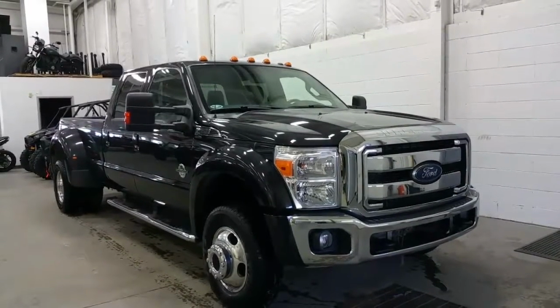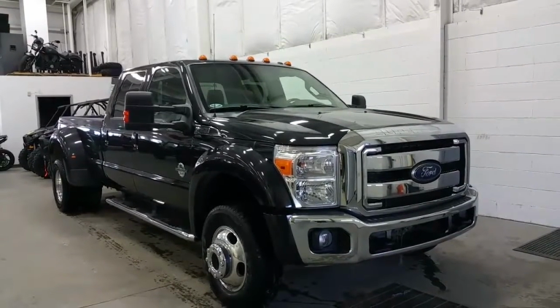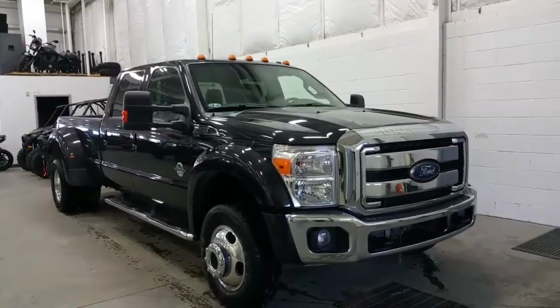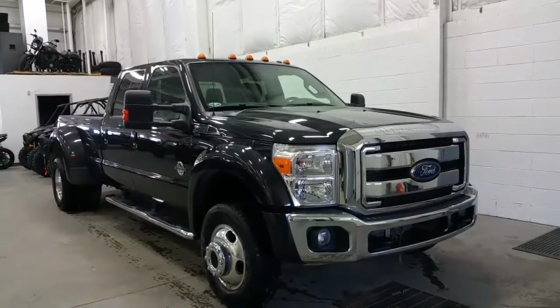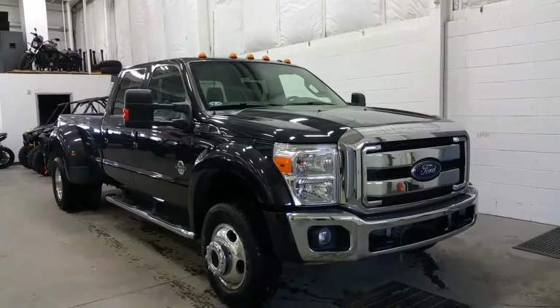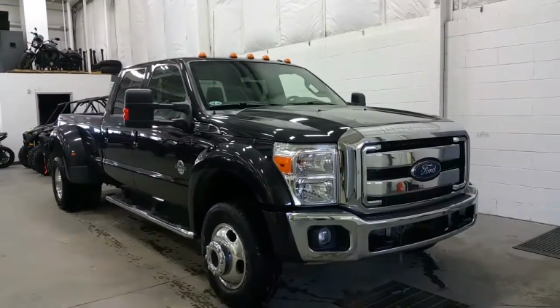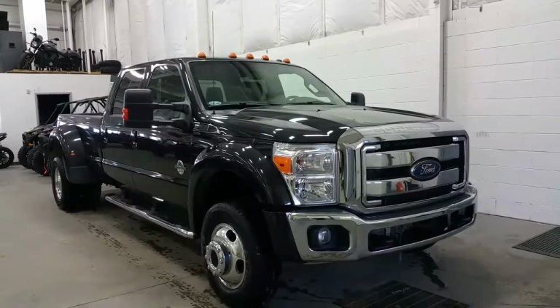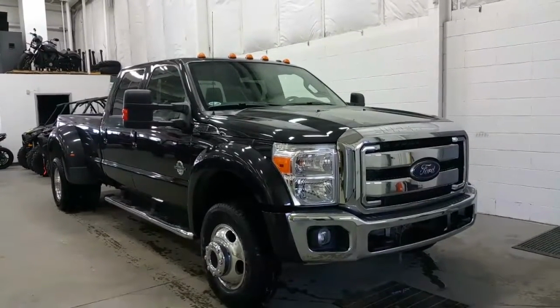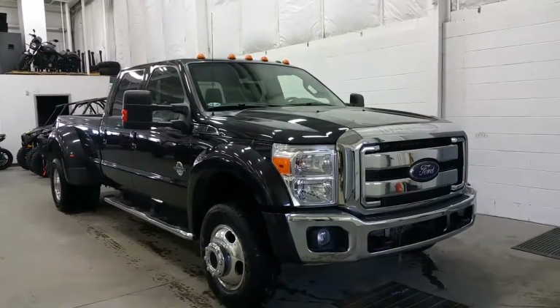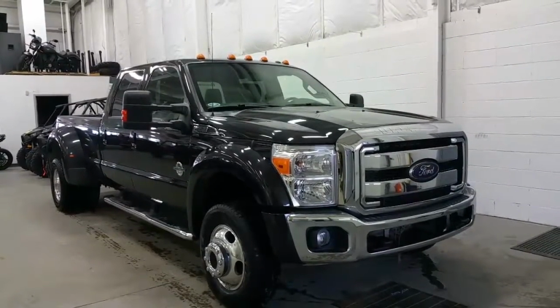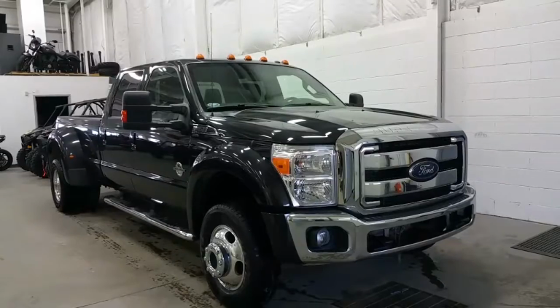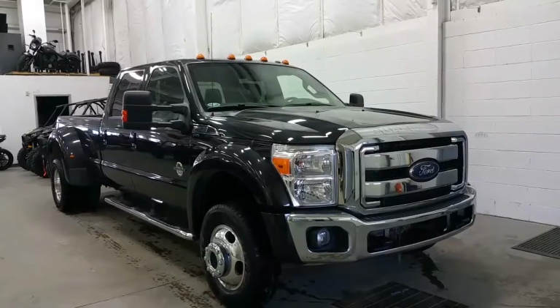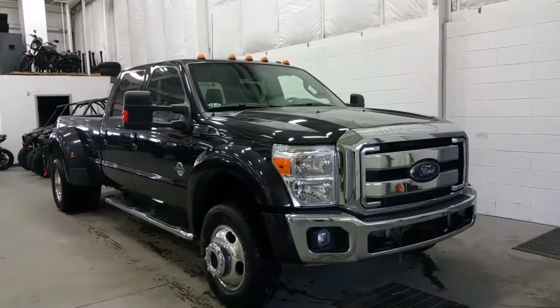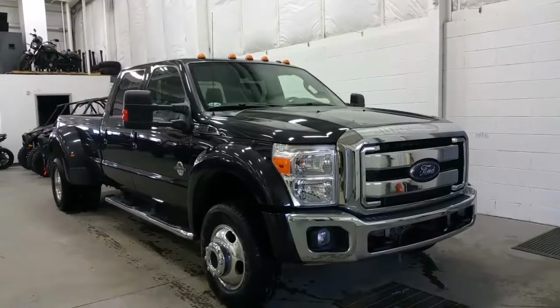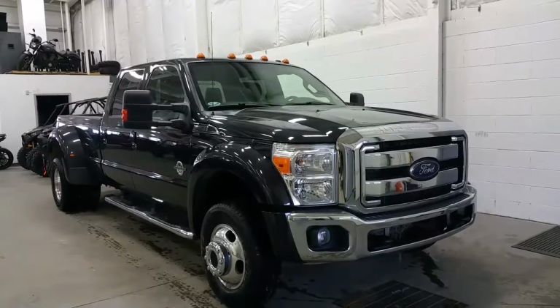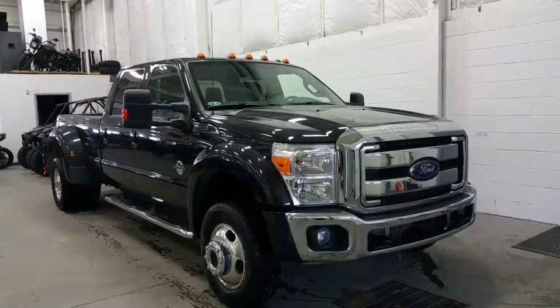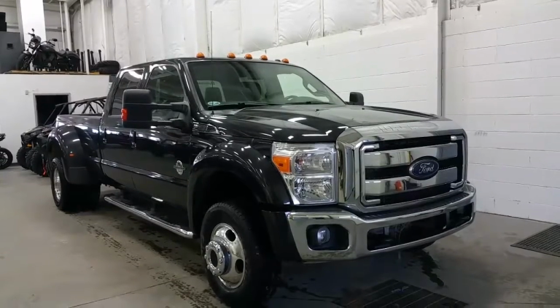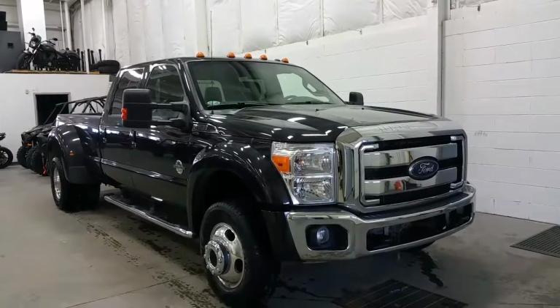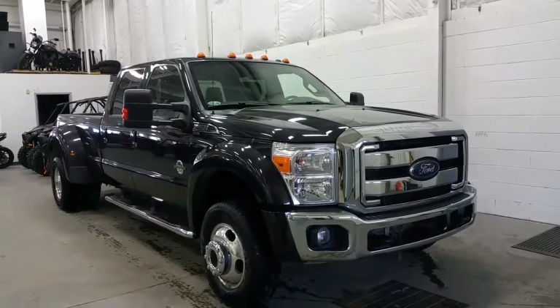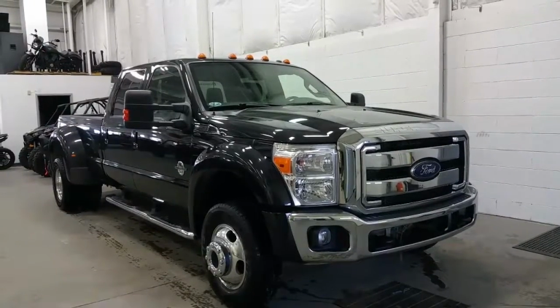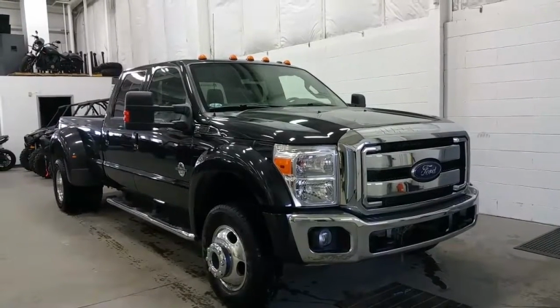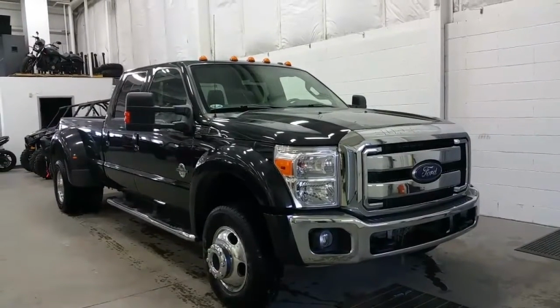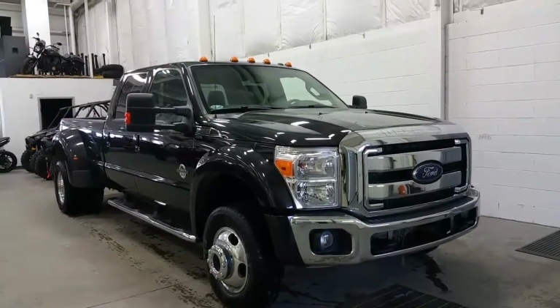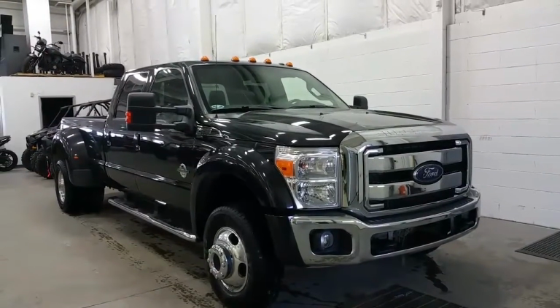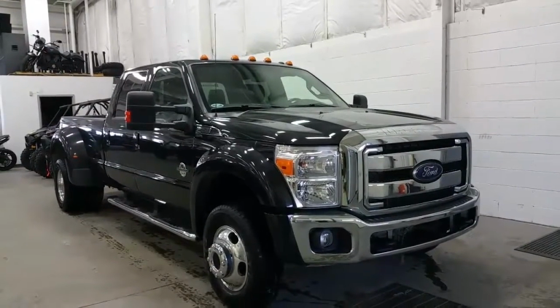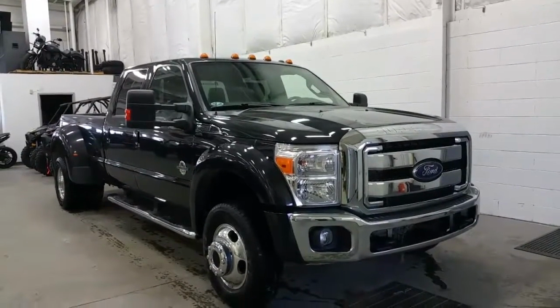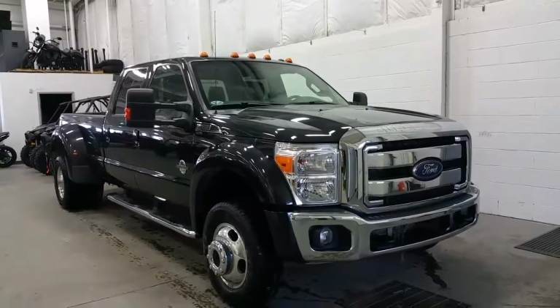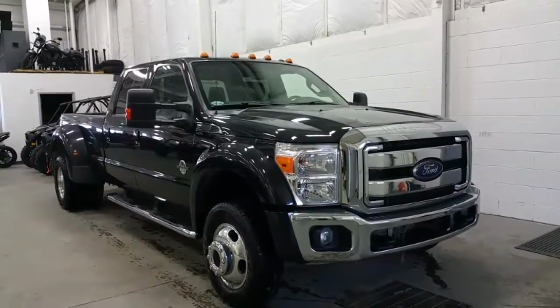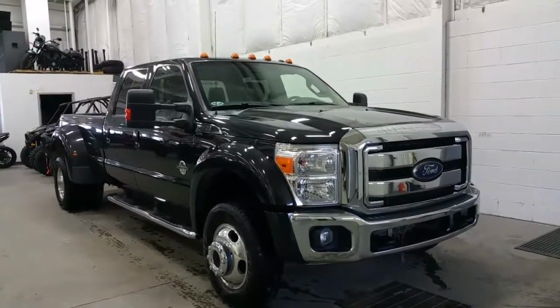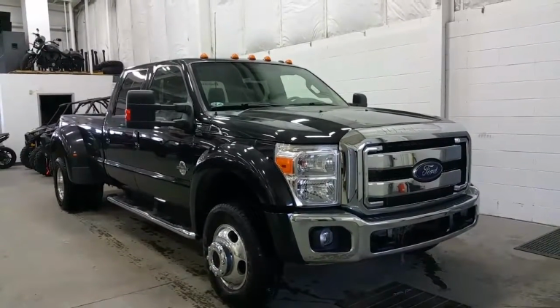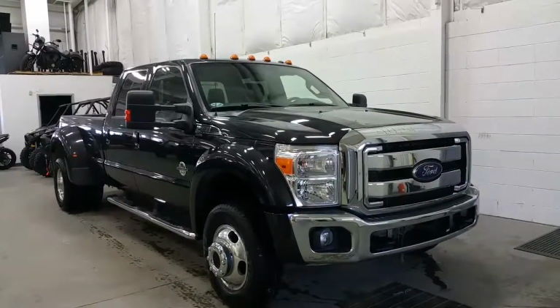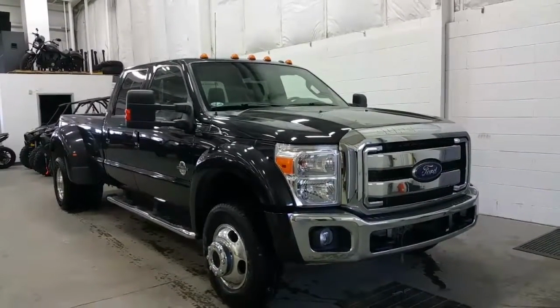At the front we have an engine block heater, black recovery hooks, a chrome grille and lower bumper, halogen headlamps and fog lamps.